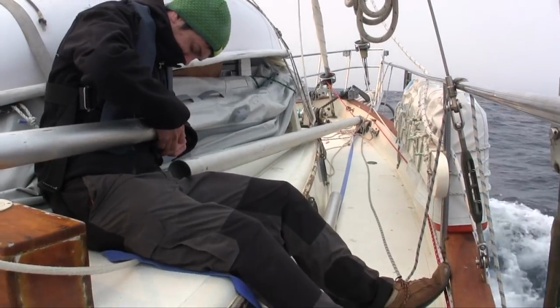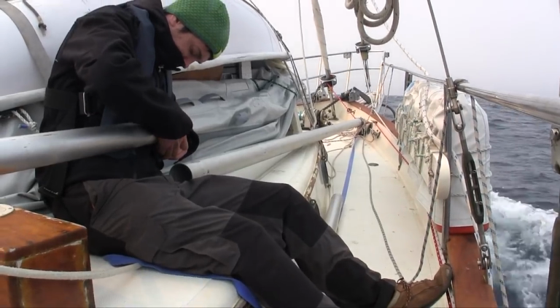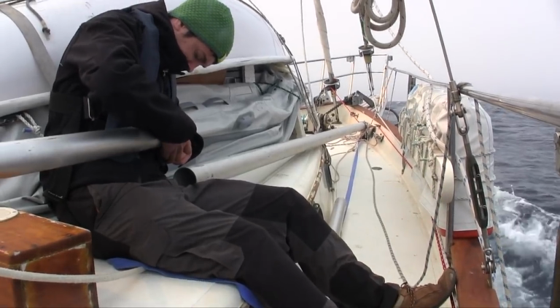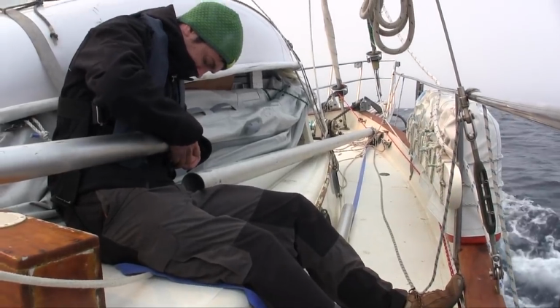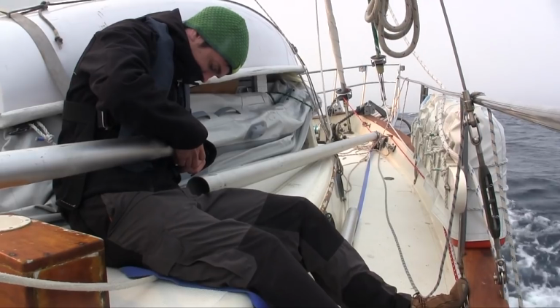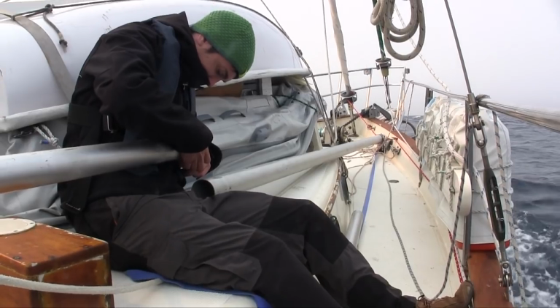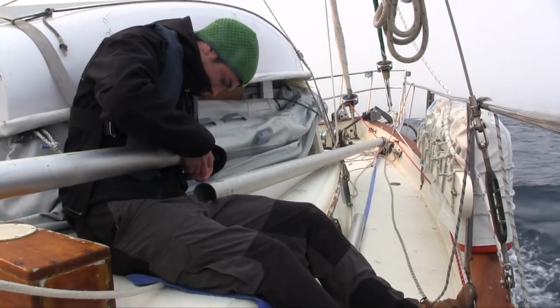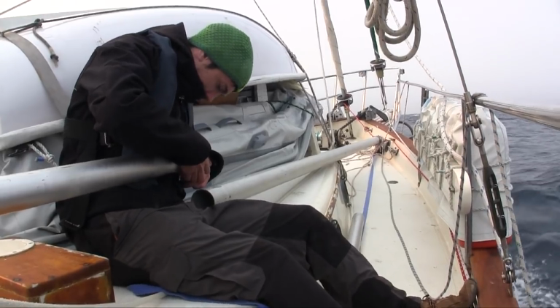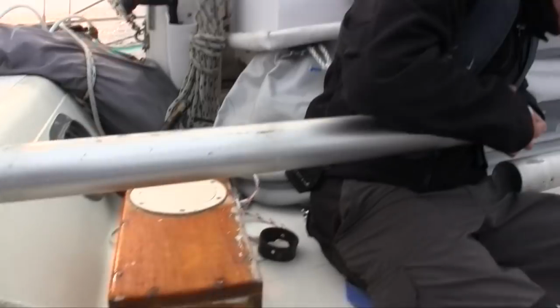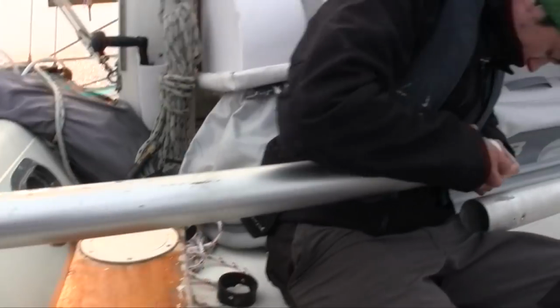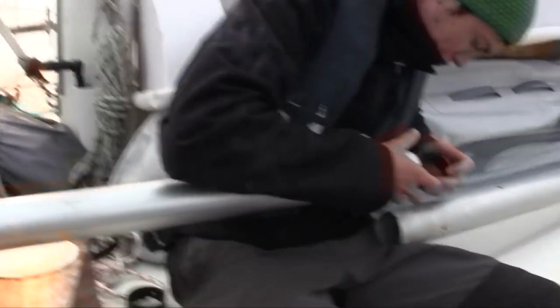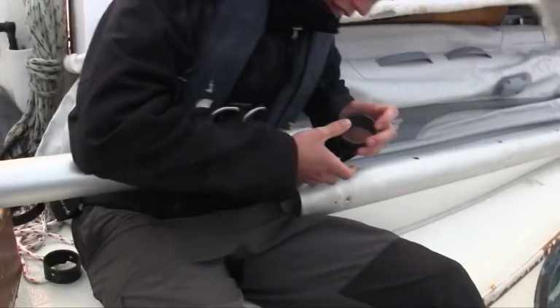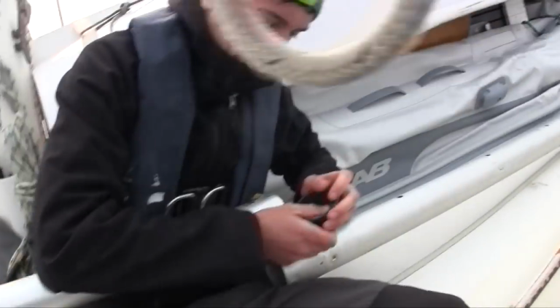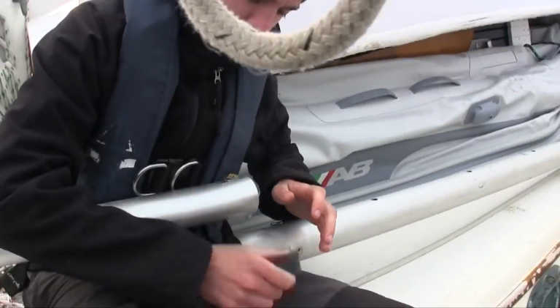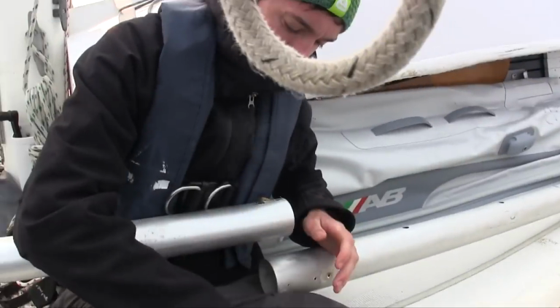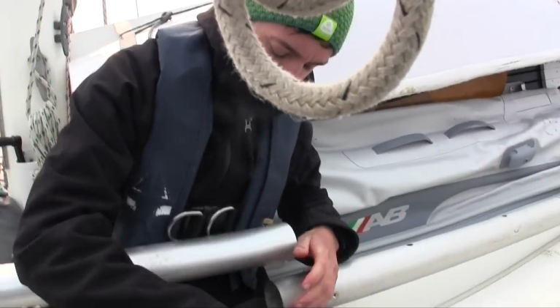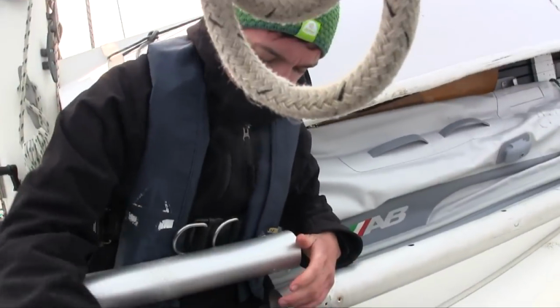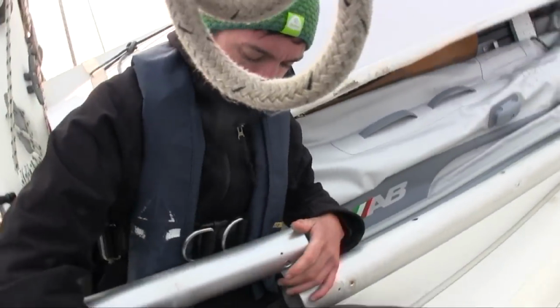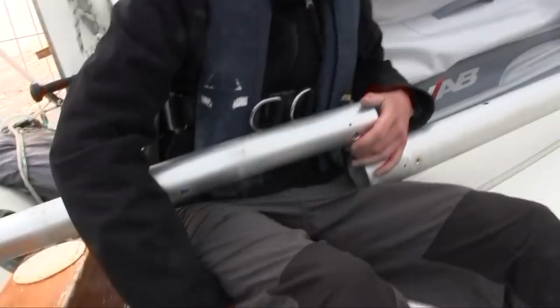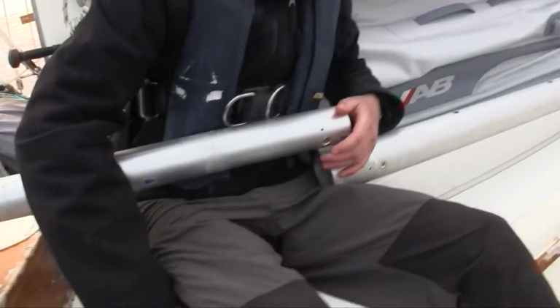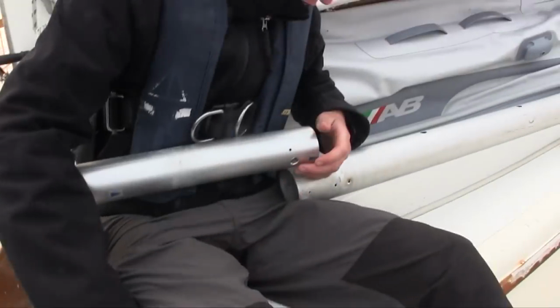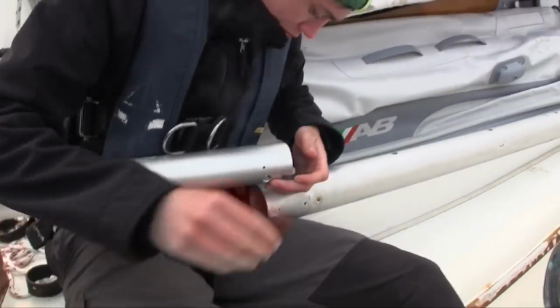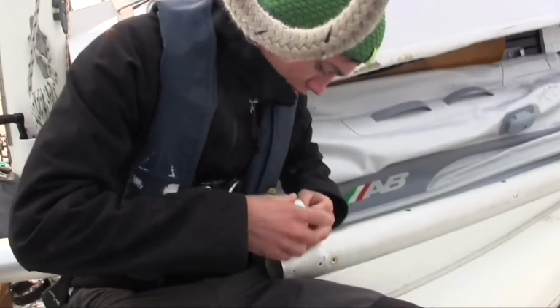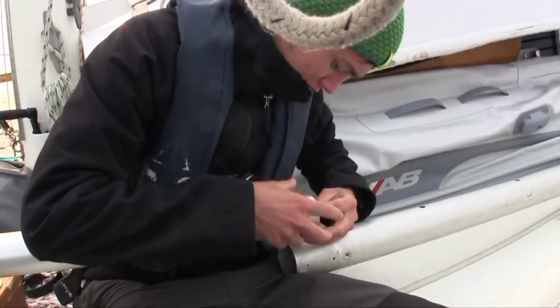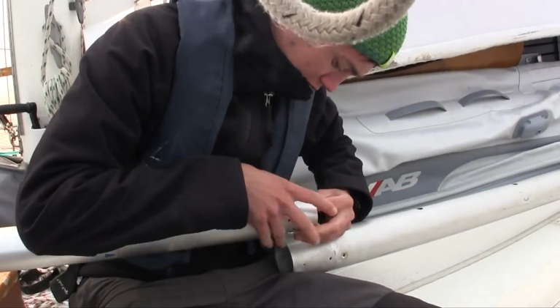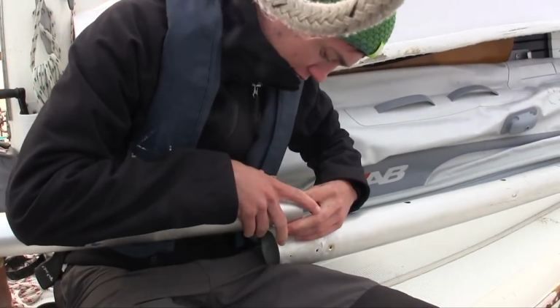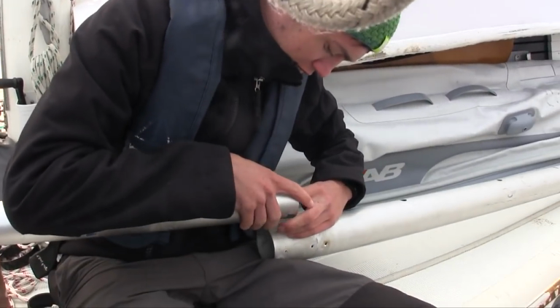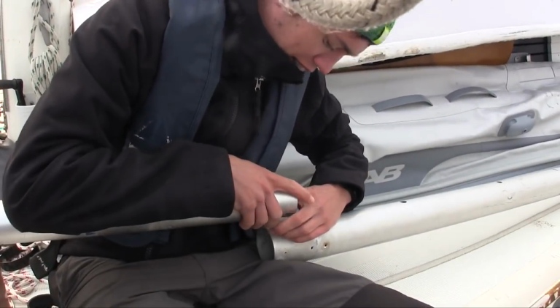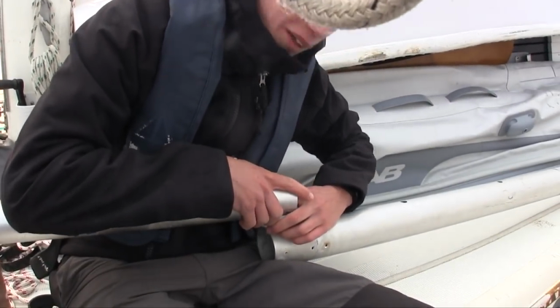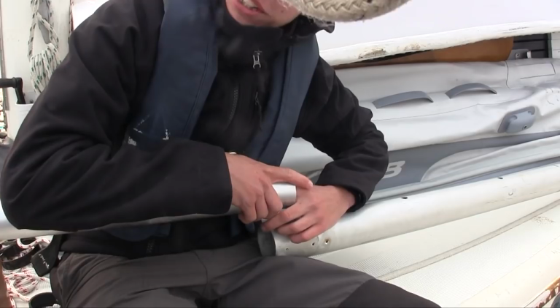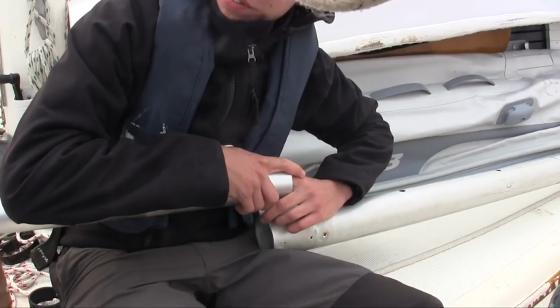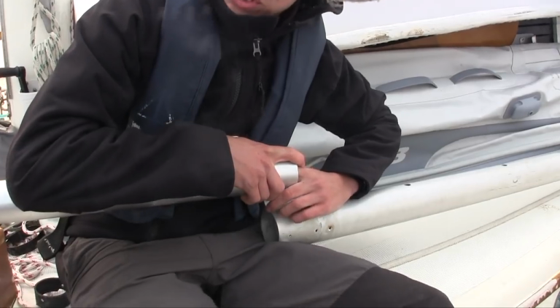Don't cut yourself. I love getting cuts at sea. Nothing like watching infection.